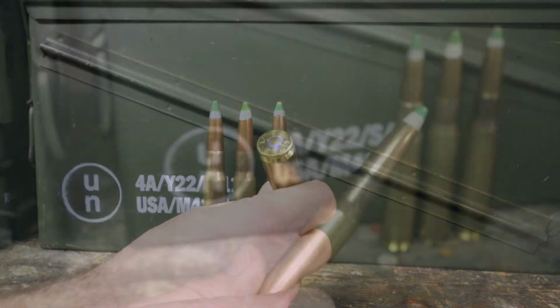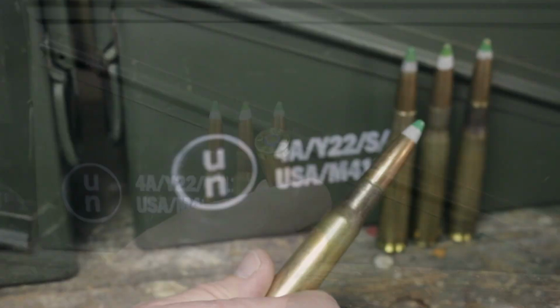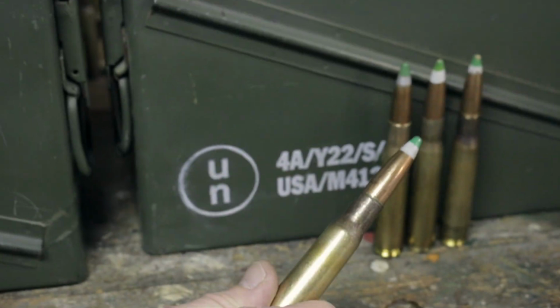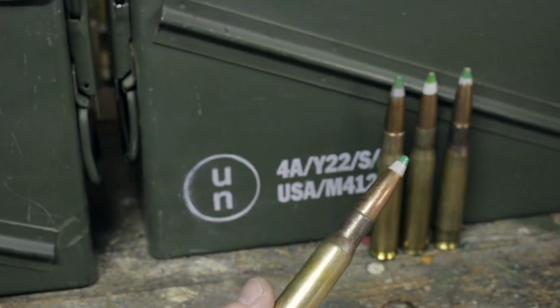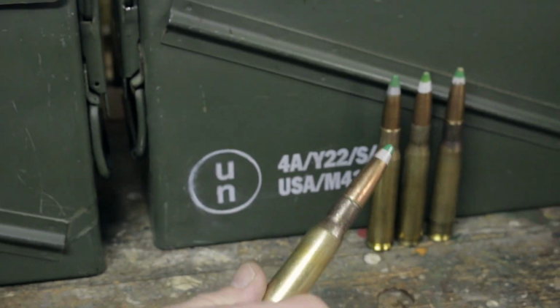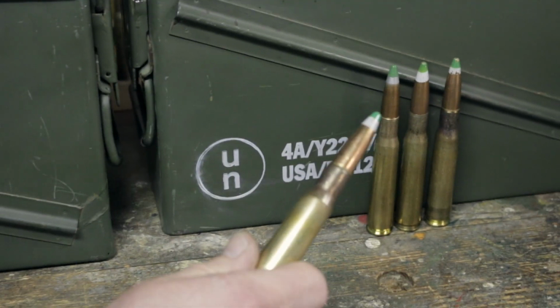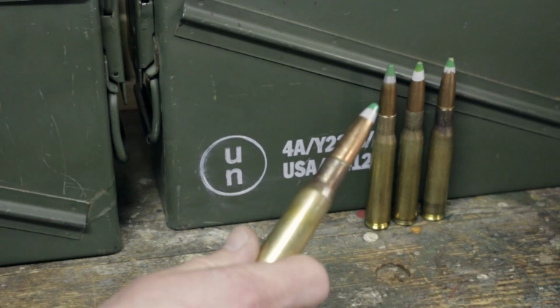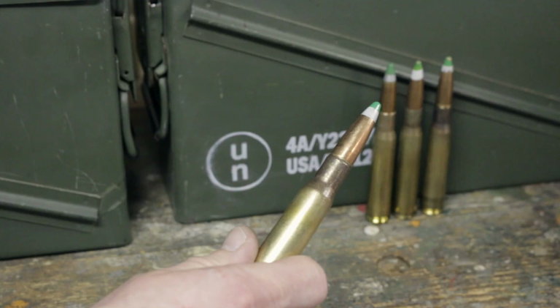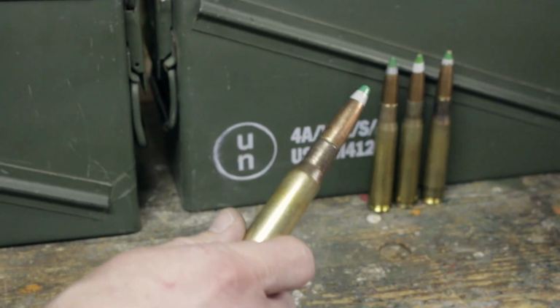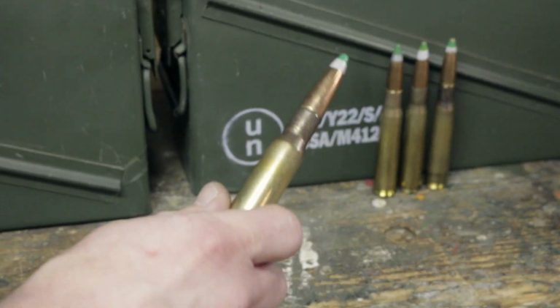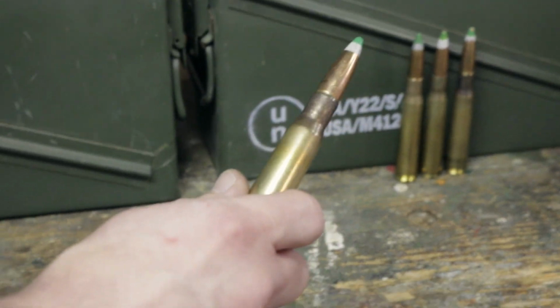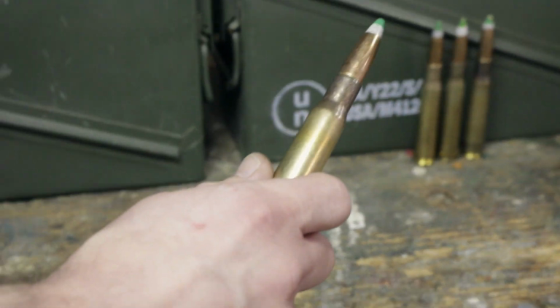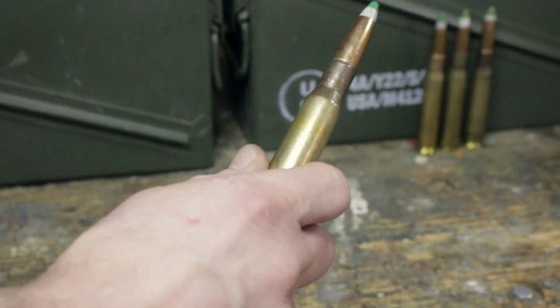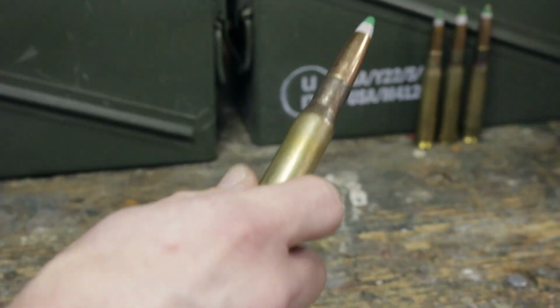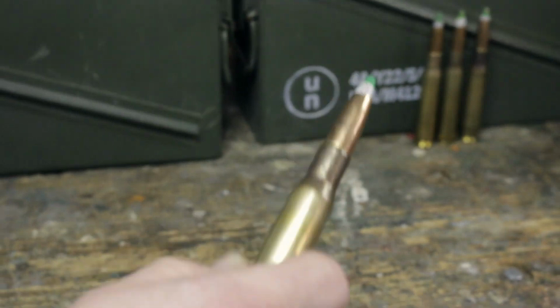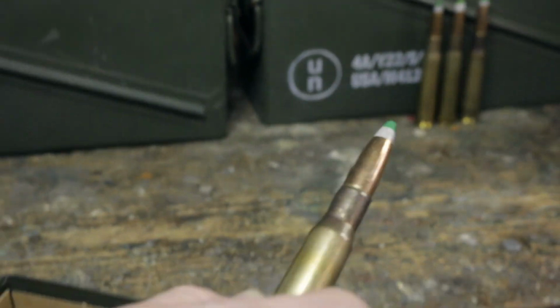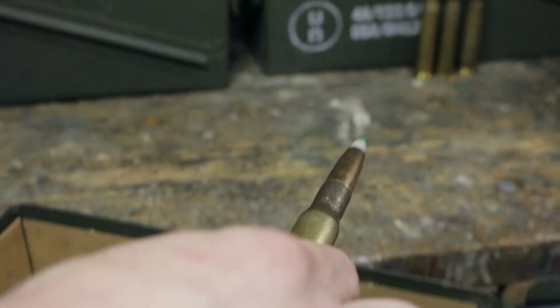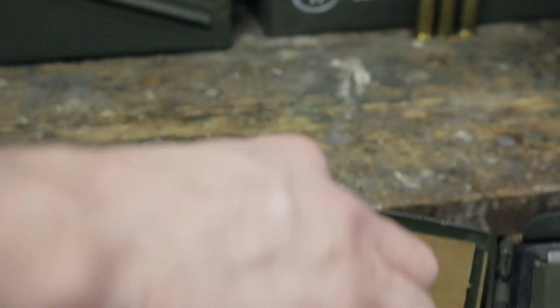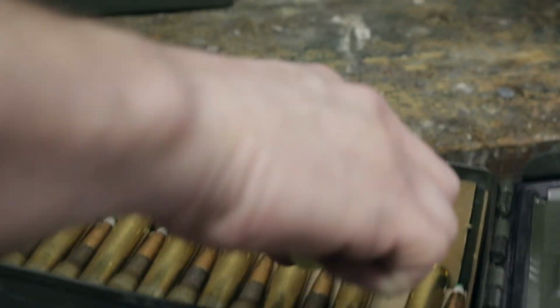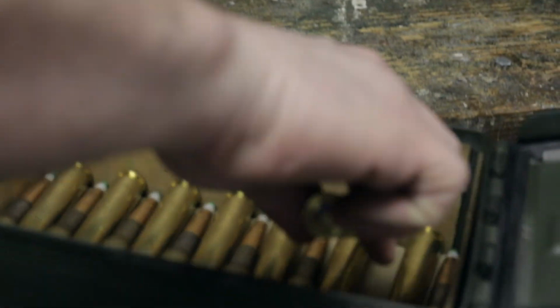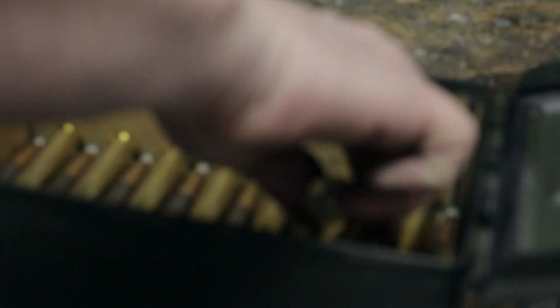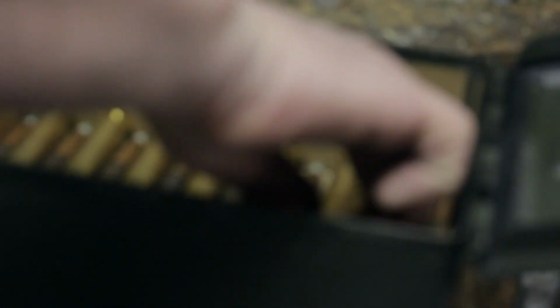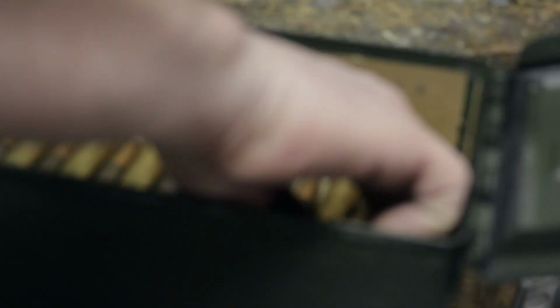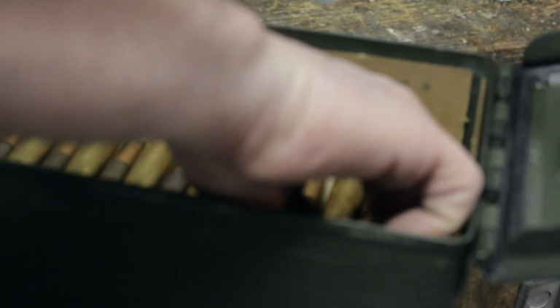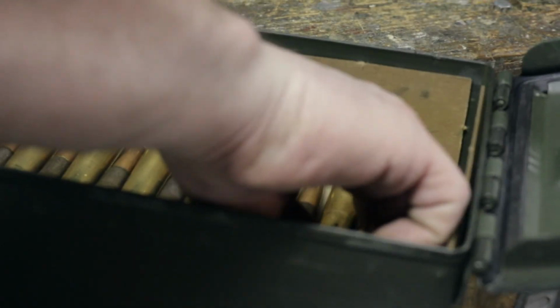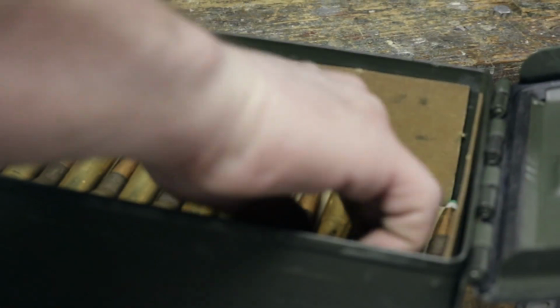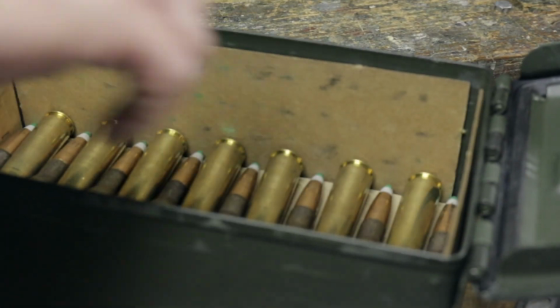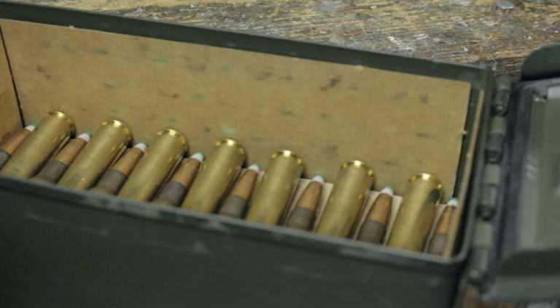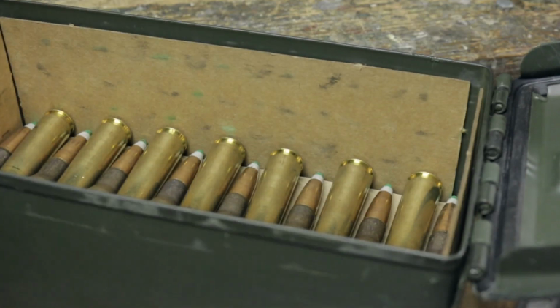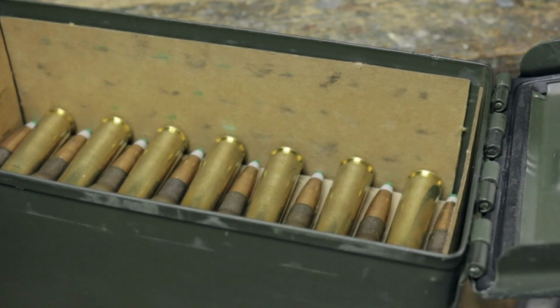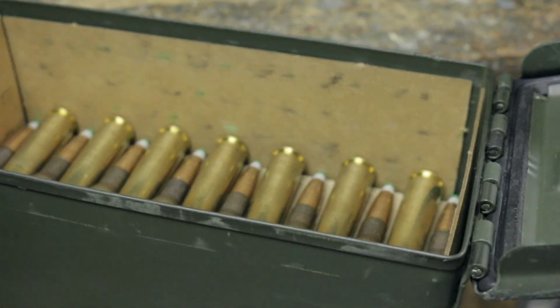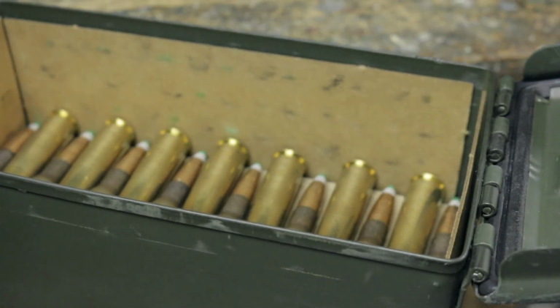In the 1990s, before Lake City had the contract to produce these, Winchester used to load the Mark 211 Raufoss.